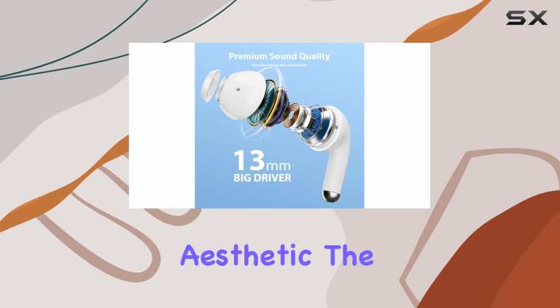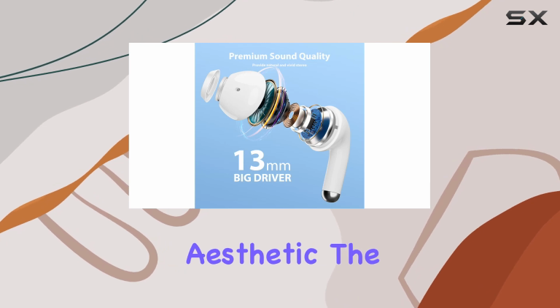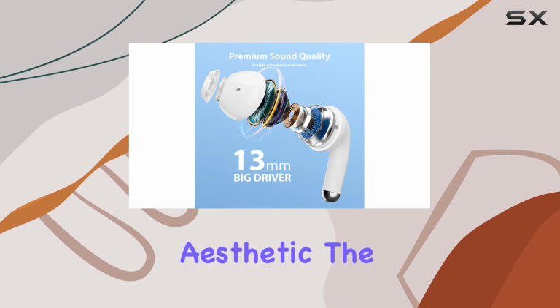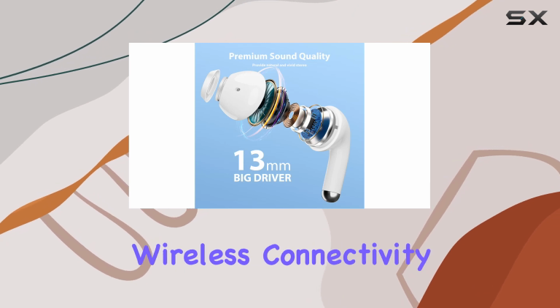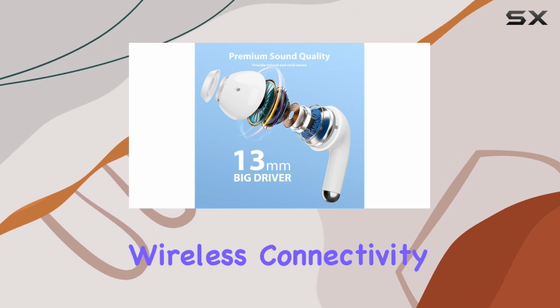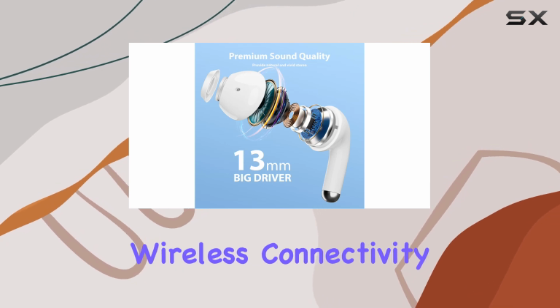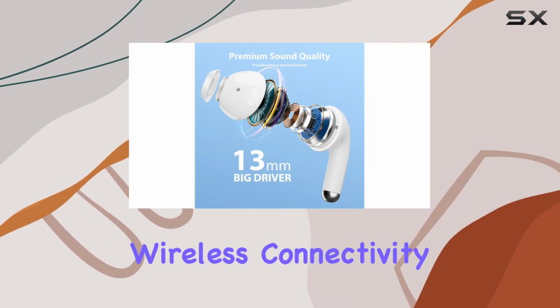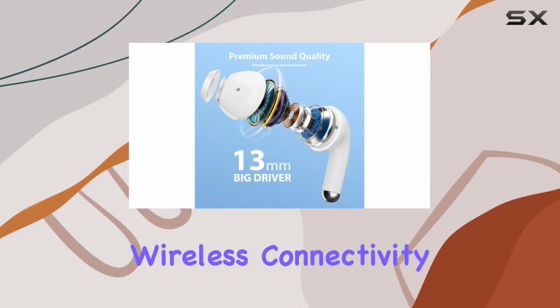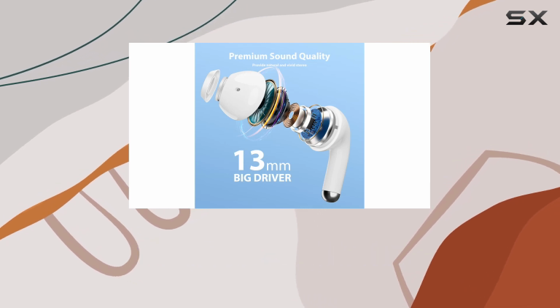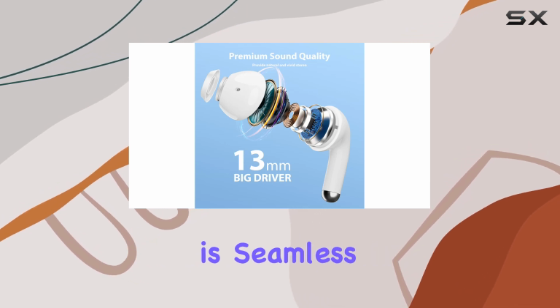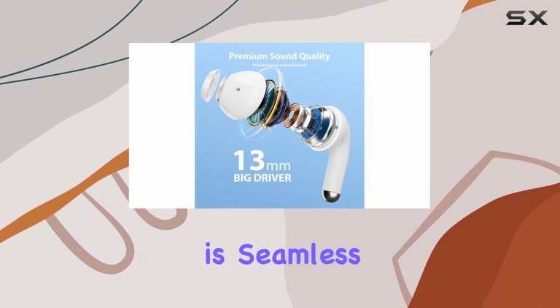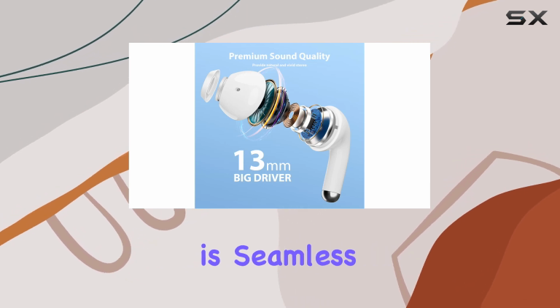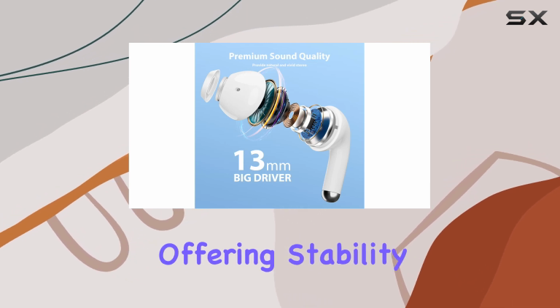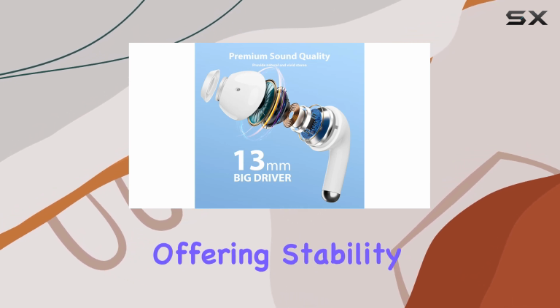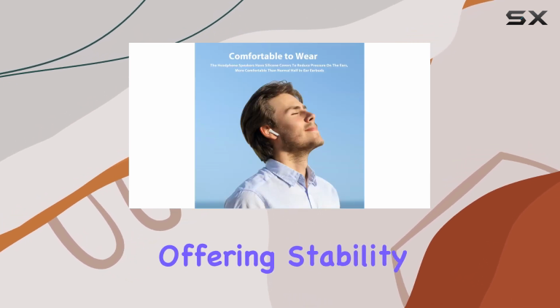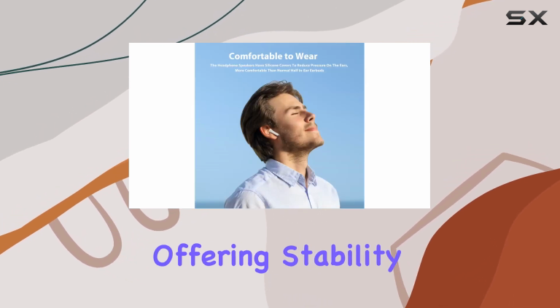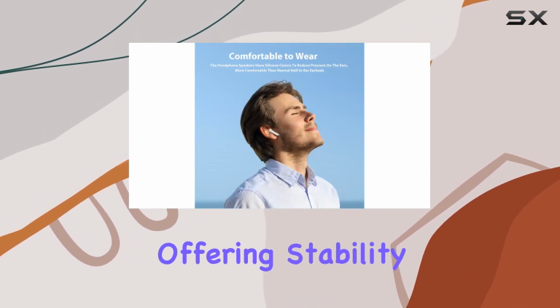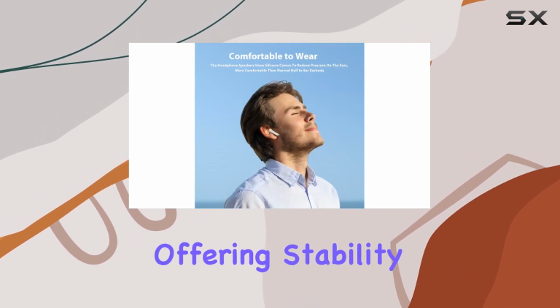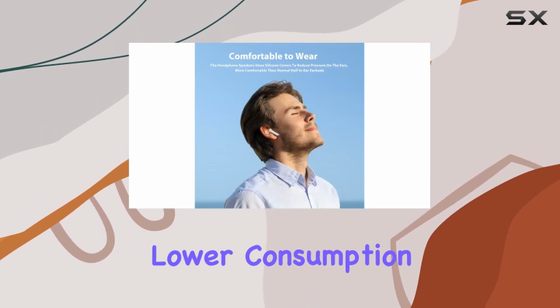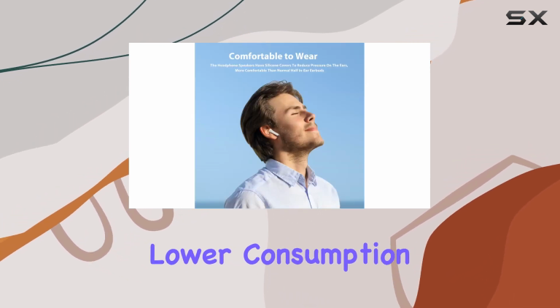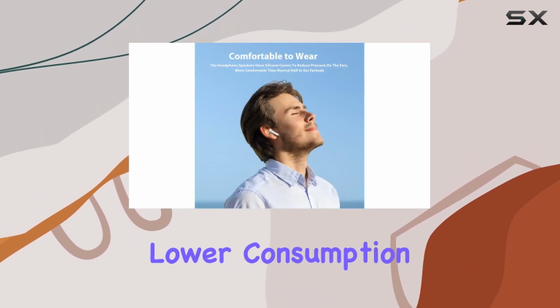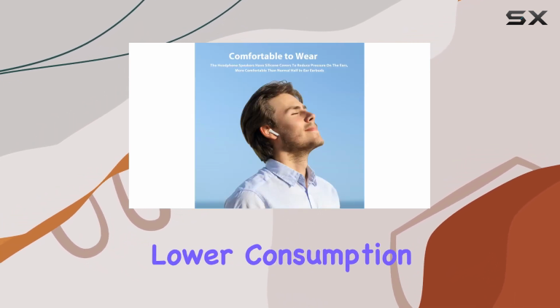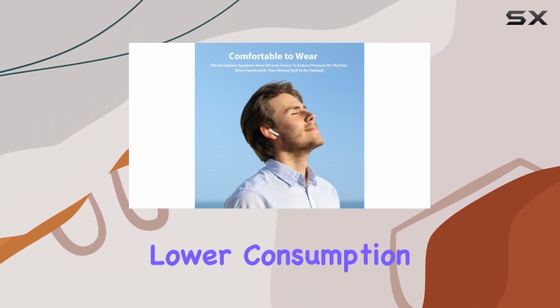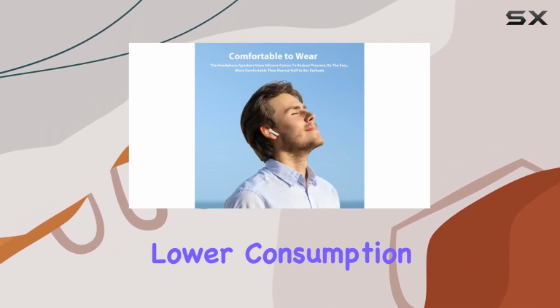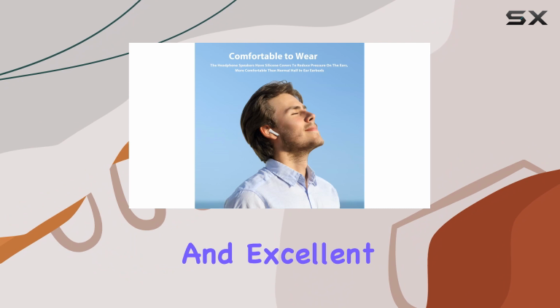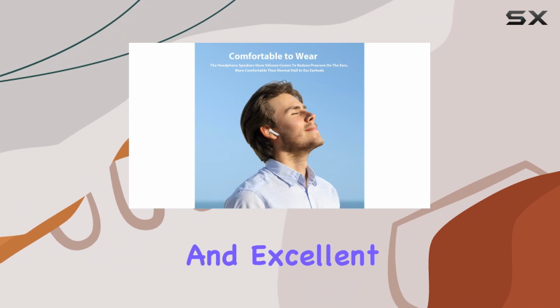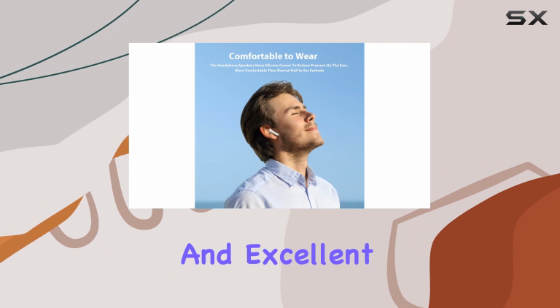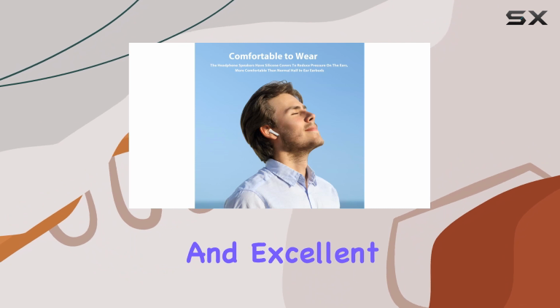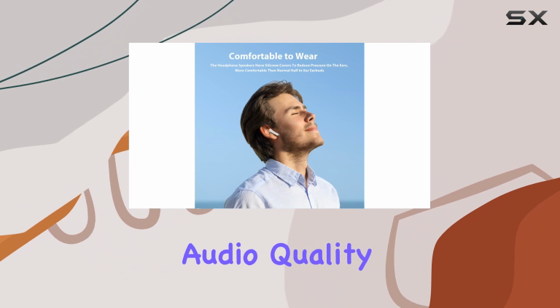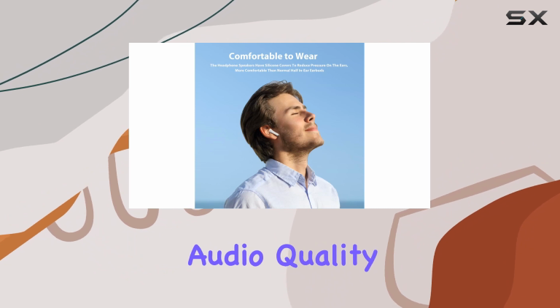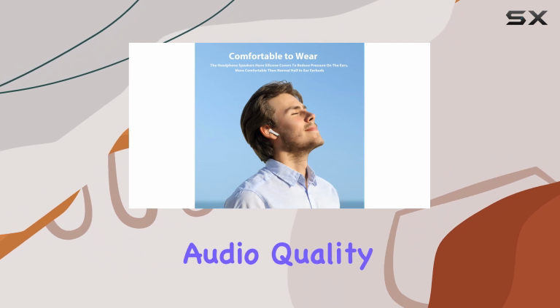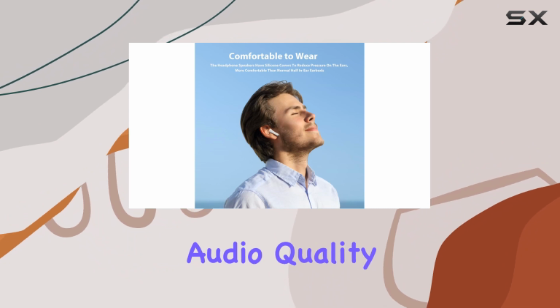The wireless connectivity is seamless, offering stability, lower power consumption, and excellent audio quality.